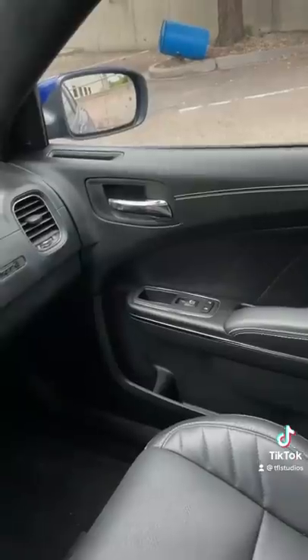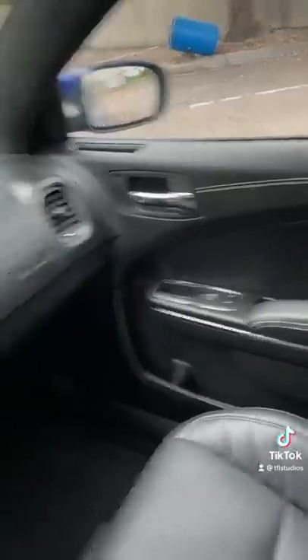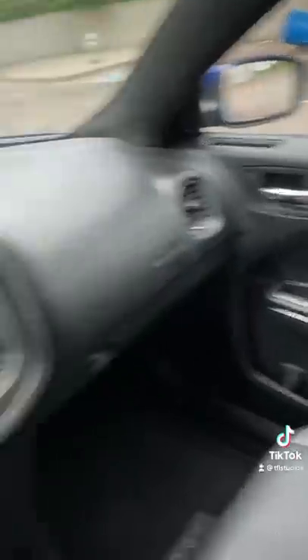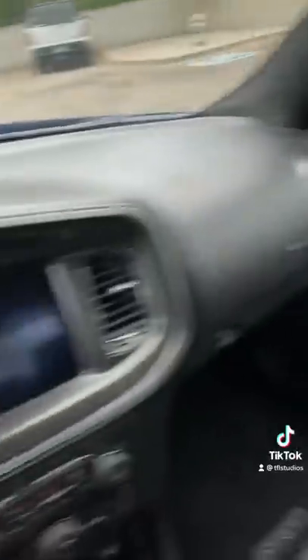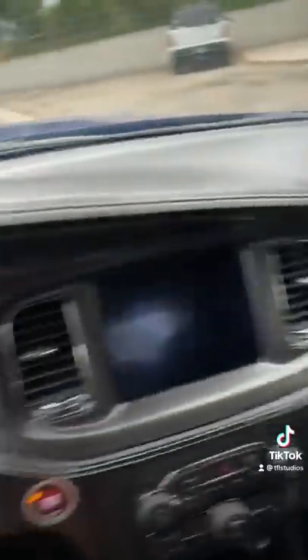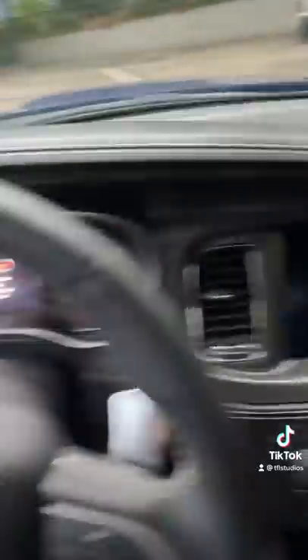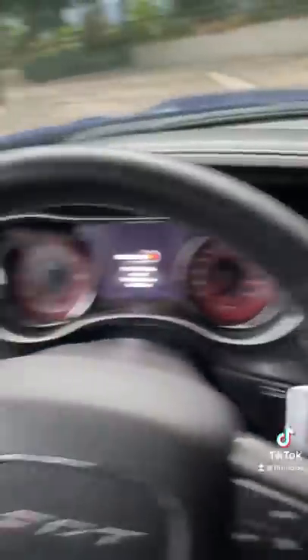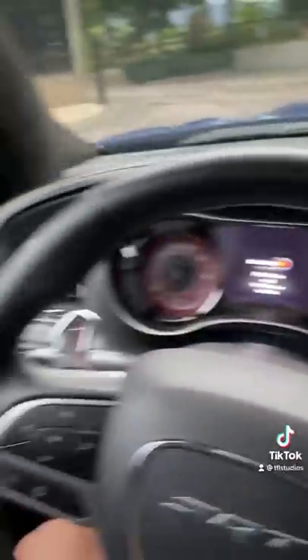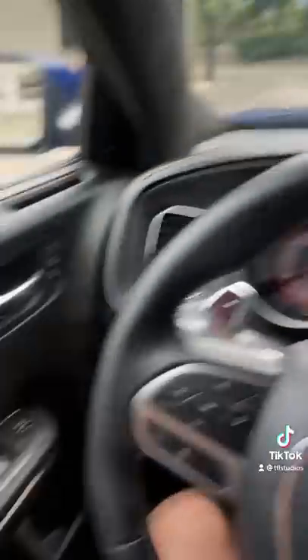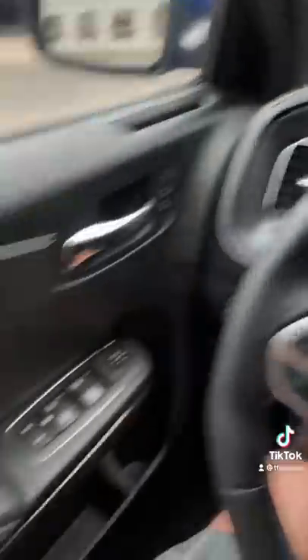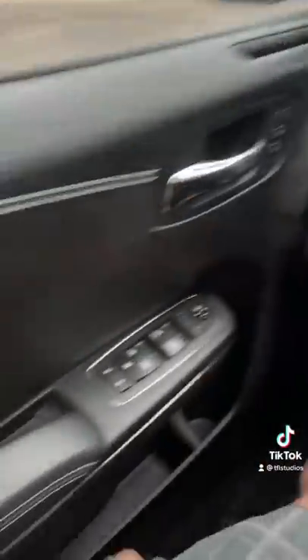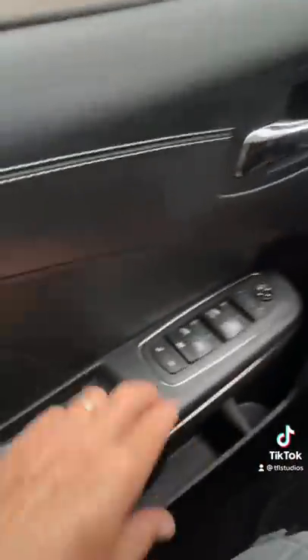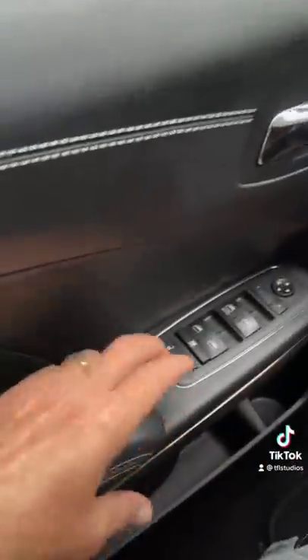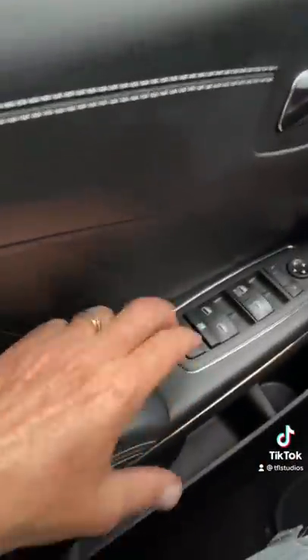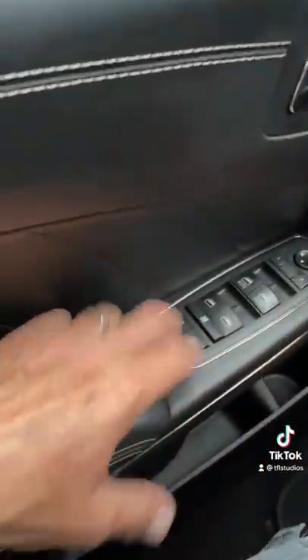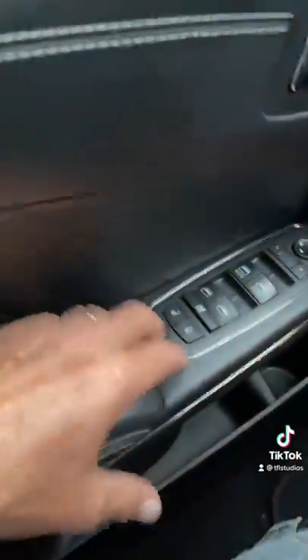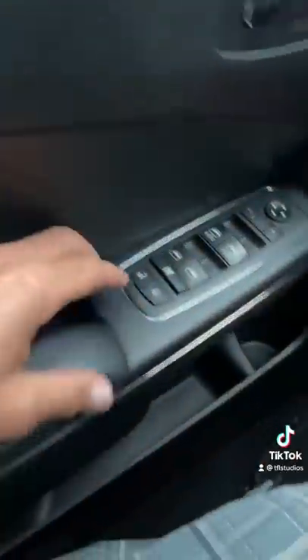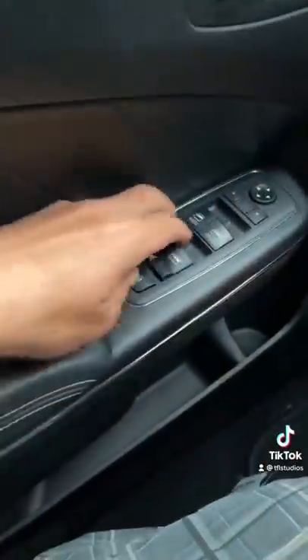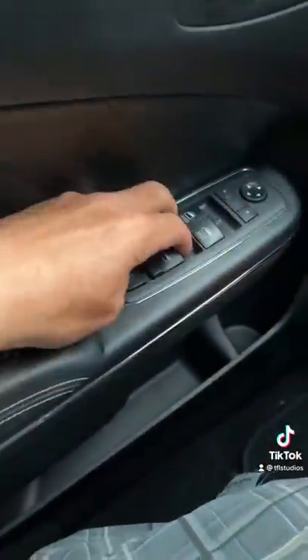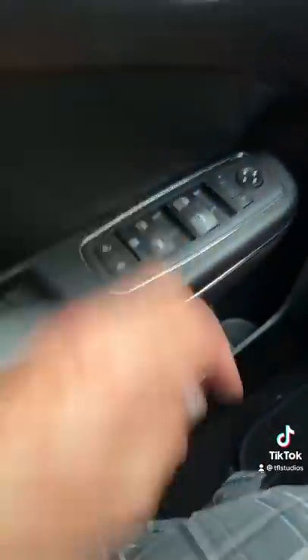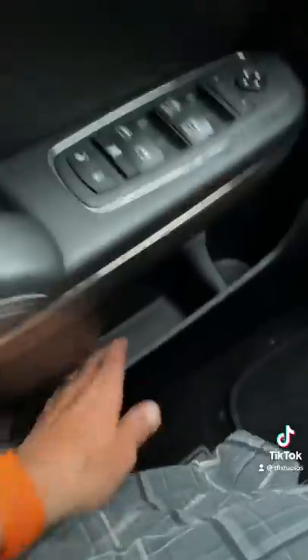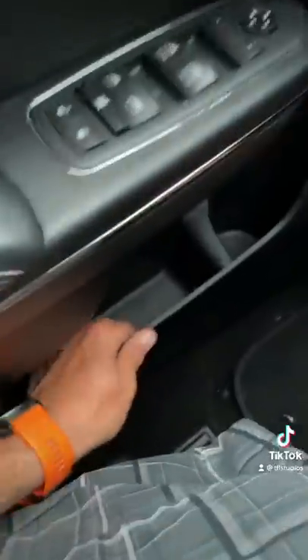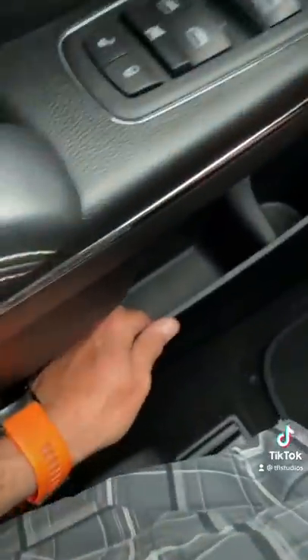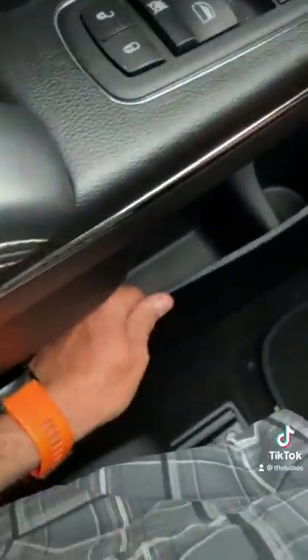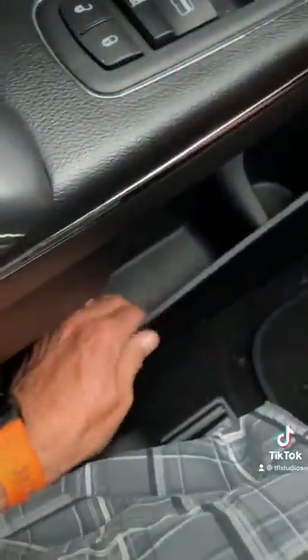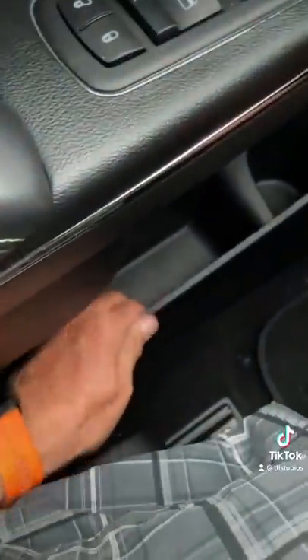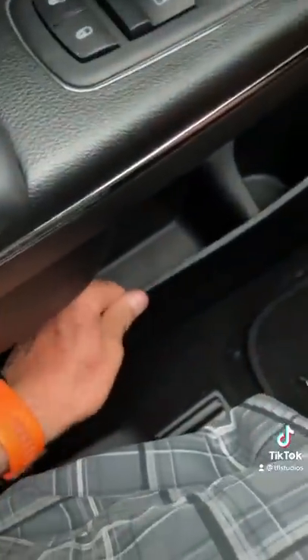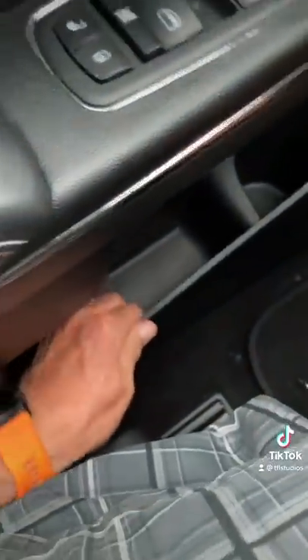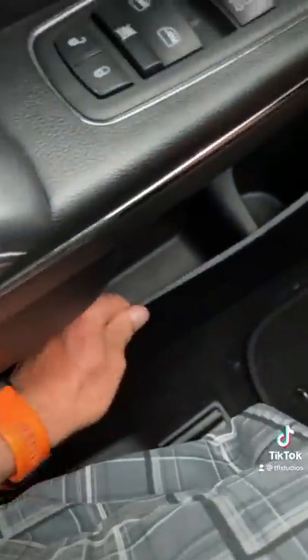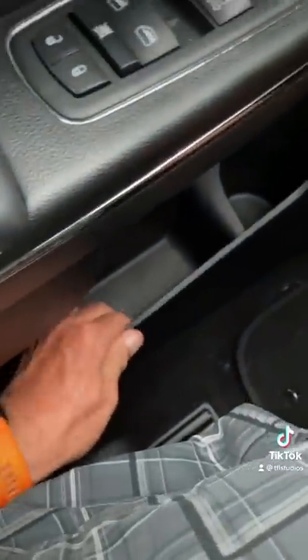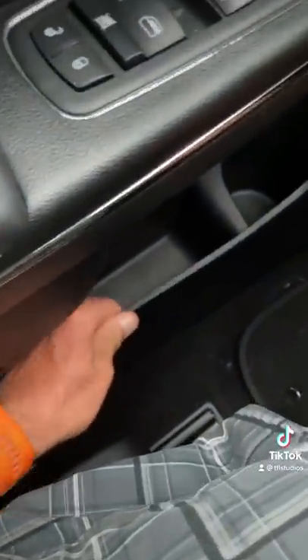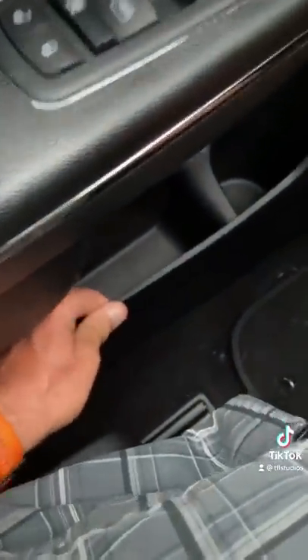Number 3: the interior is just a sea of black with way too many cheap plastics. I mean, I shouldn't be able to bend that, should I?